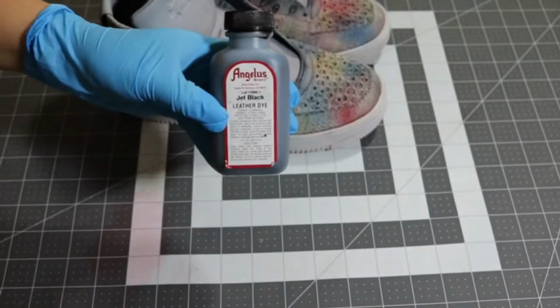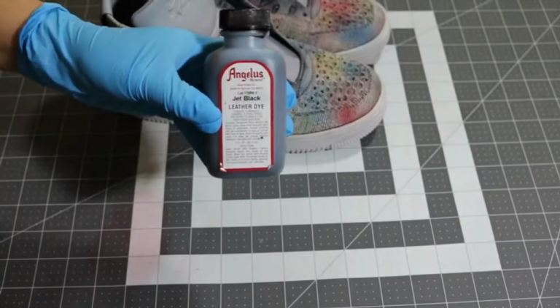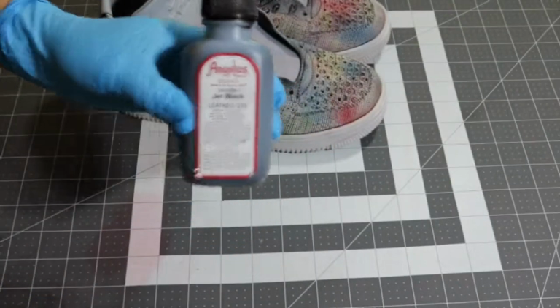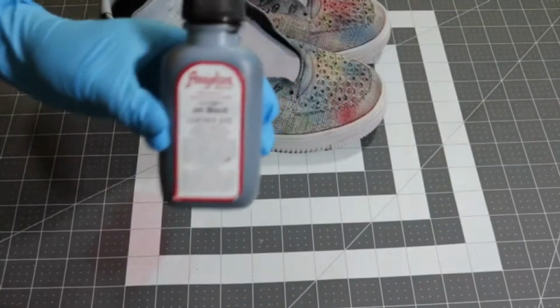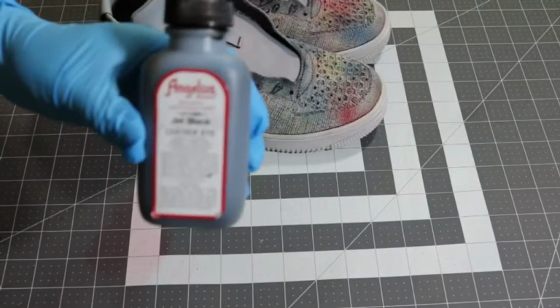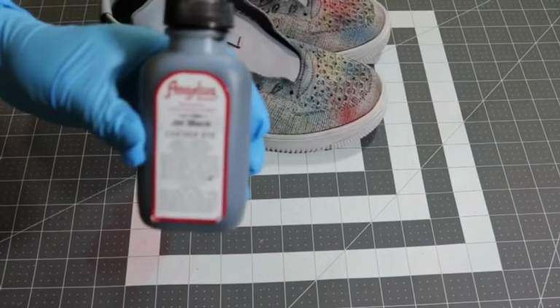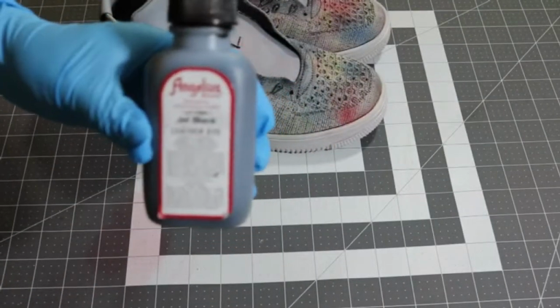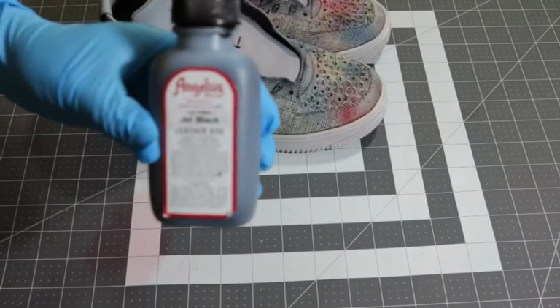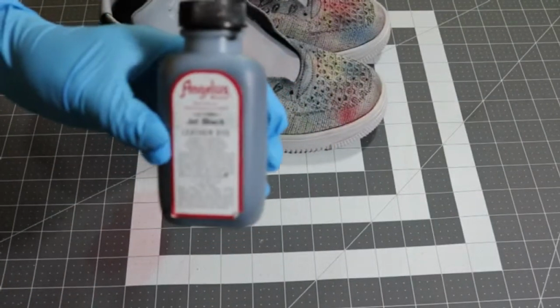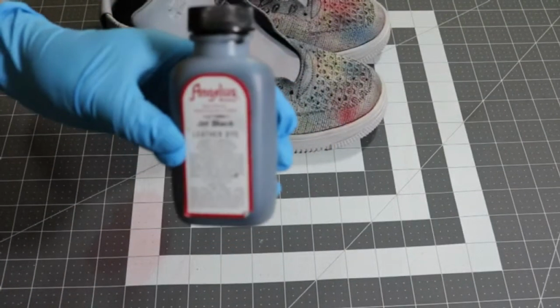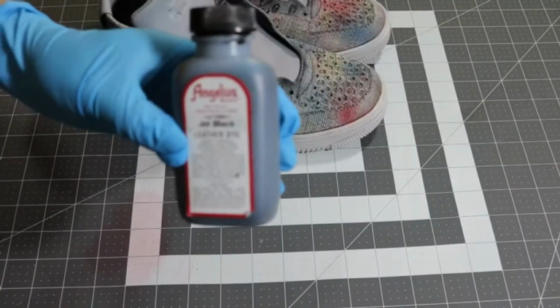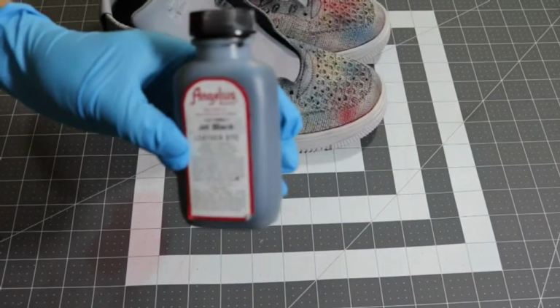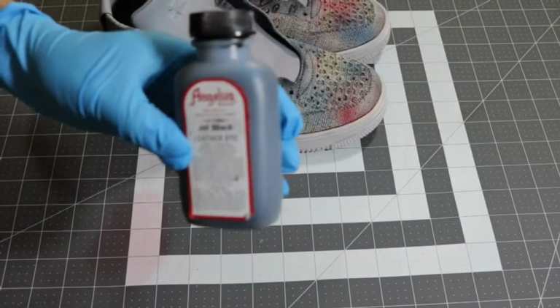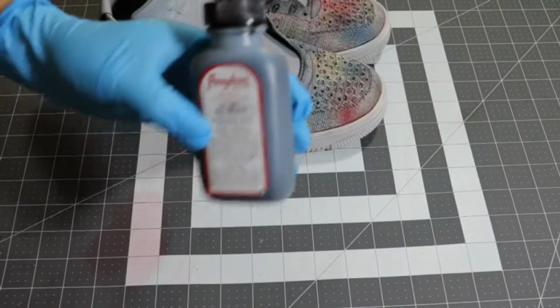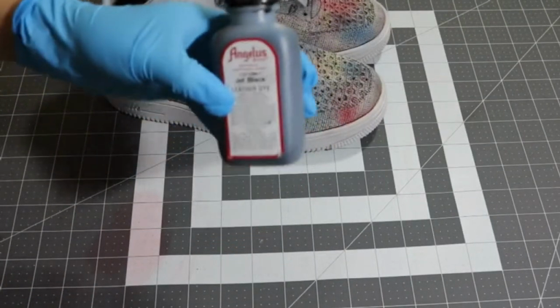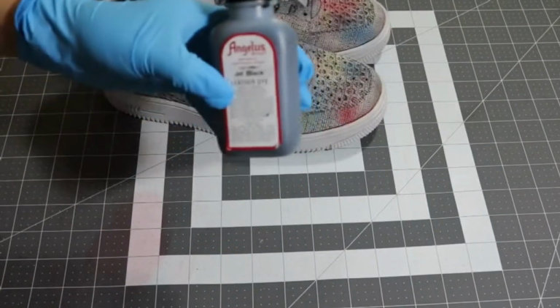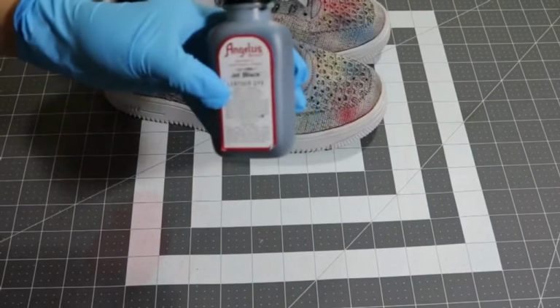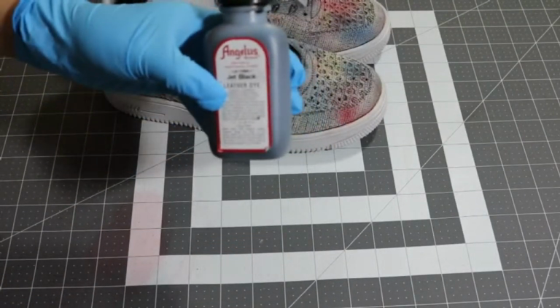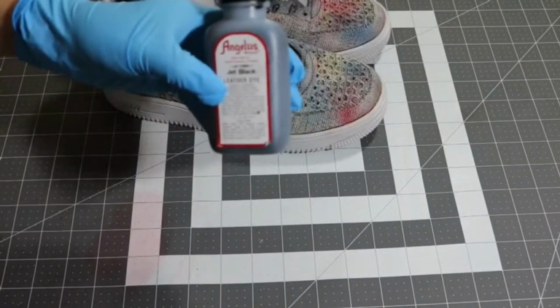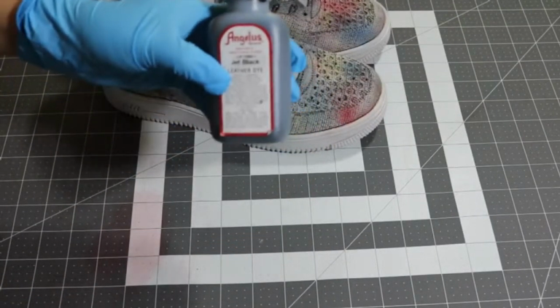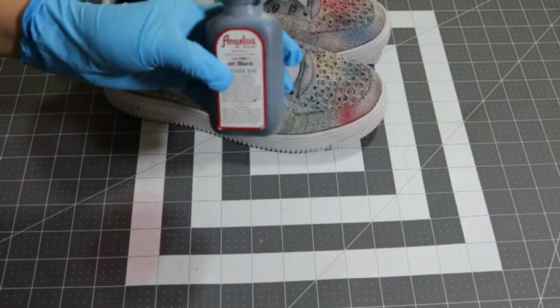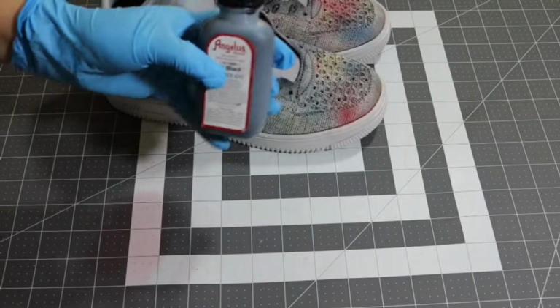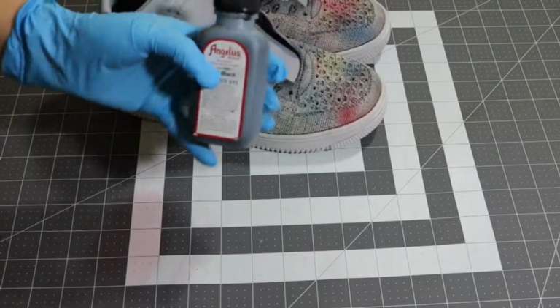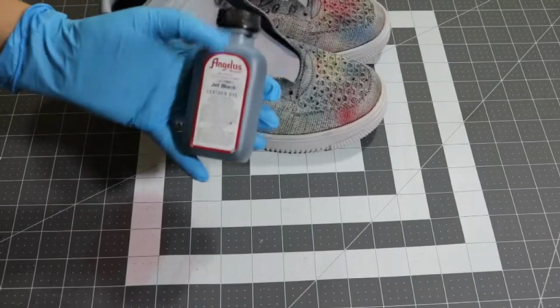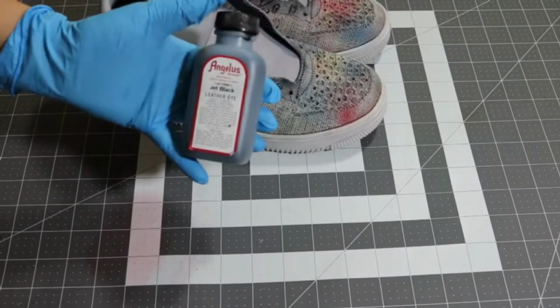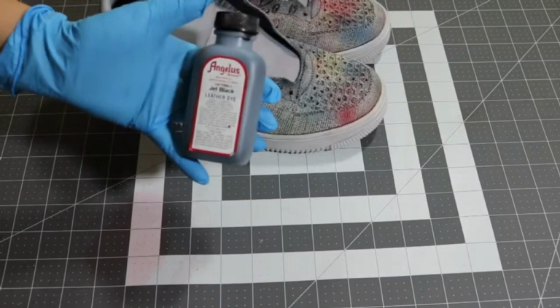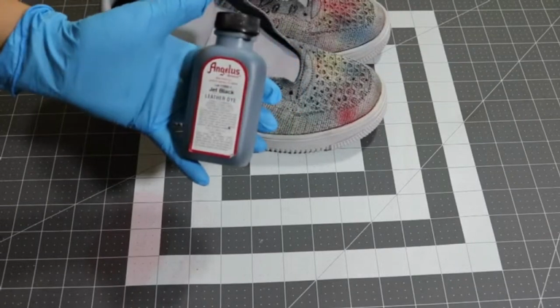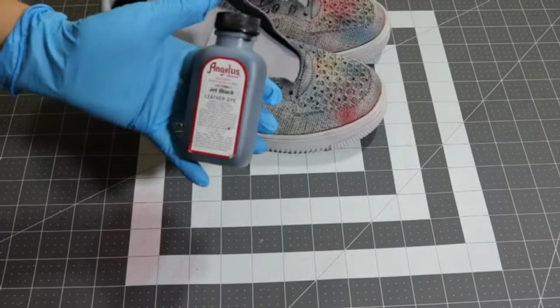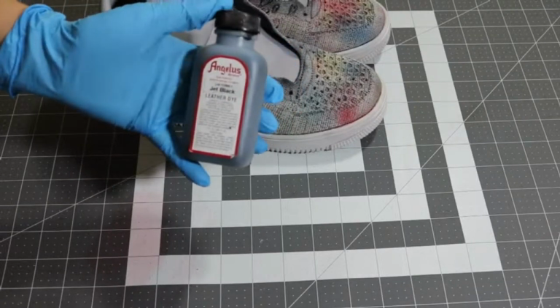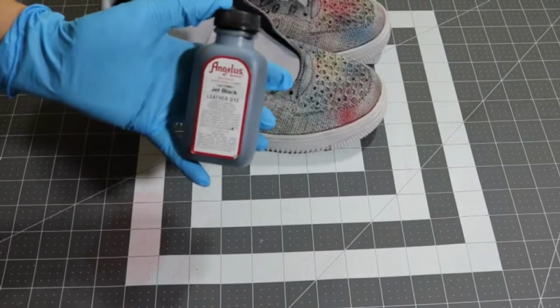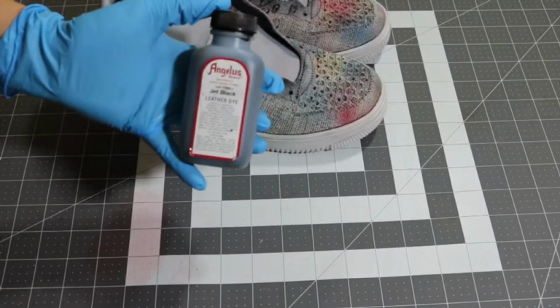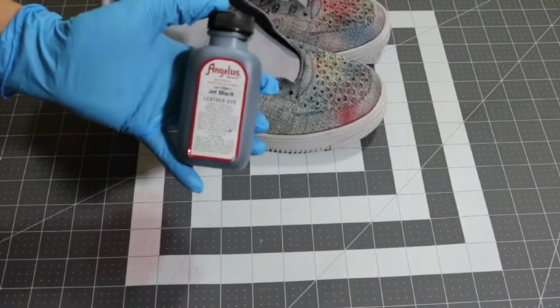After that, I'm going to apply the jet black leather dye.